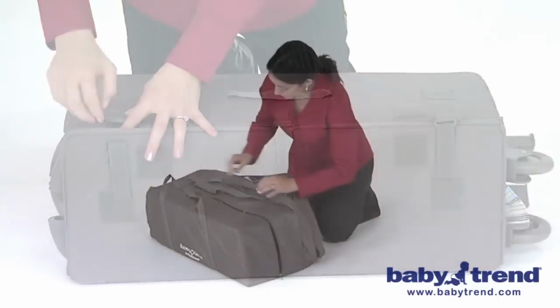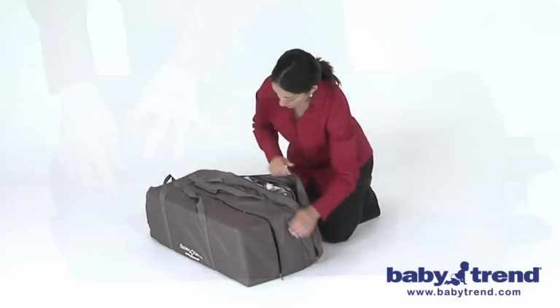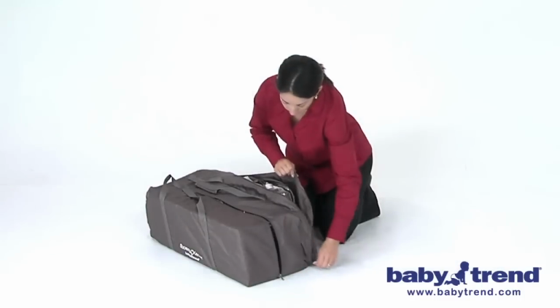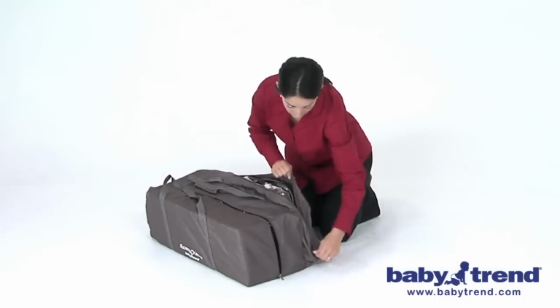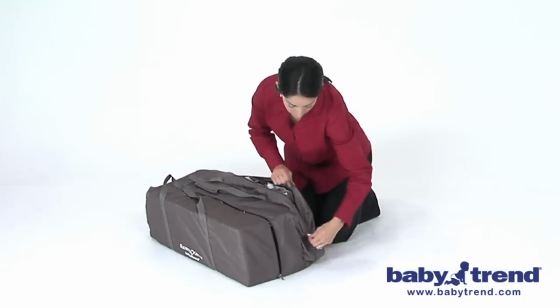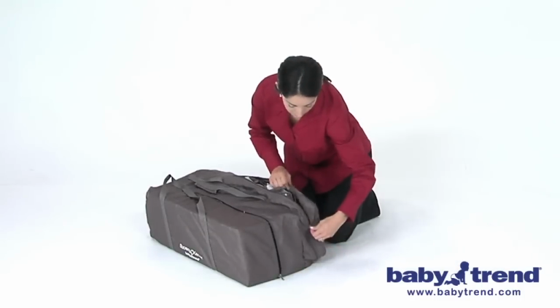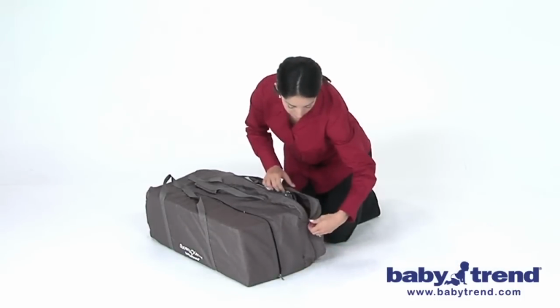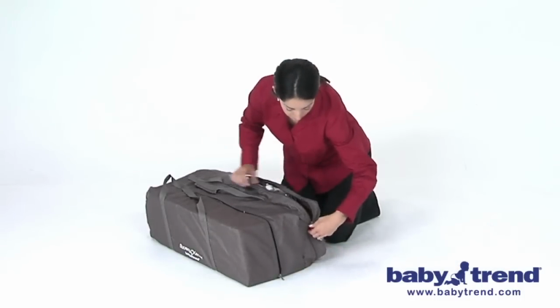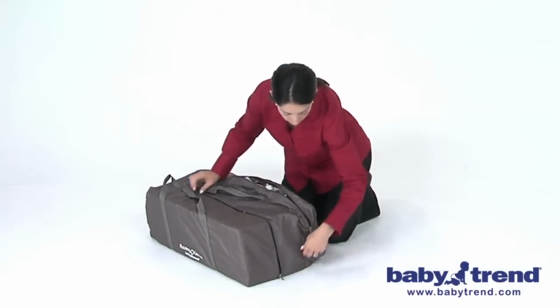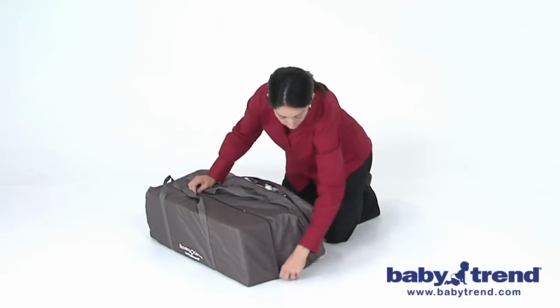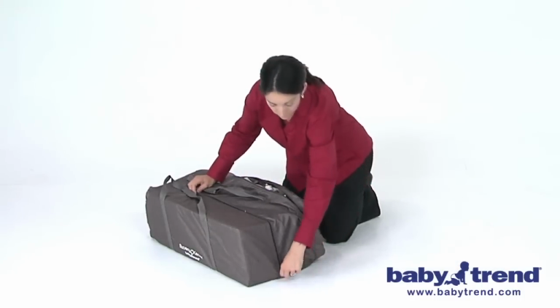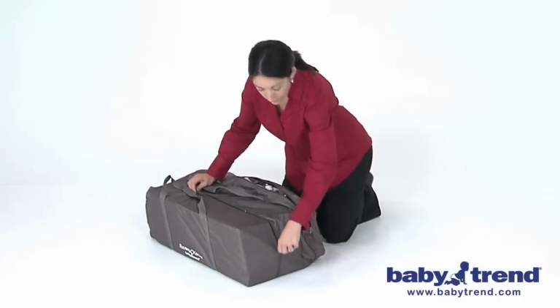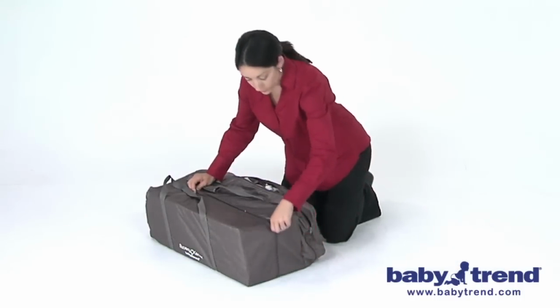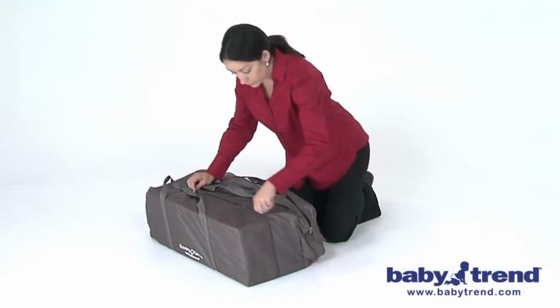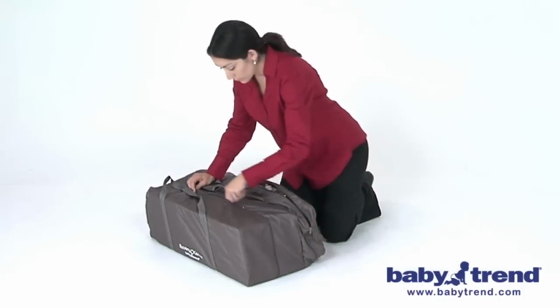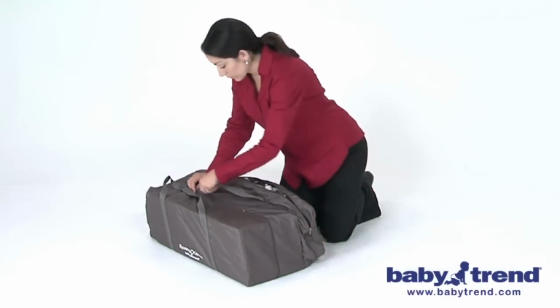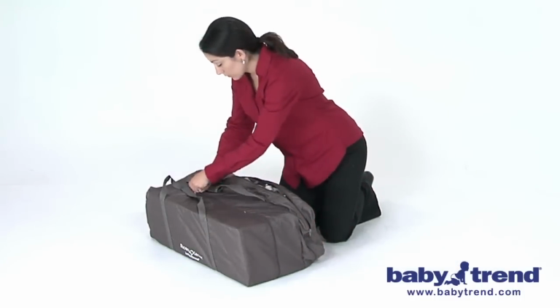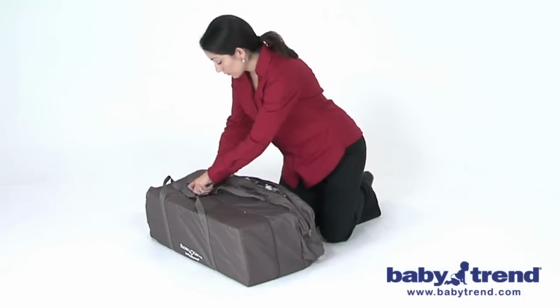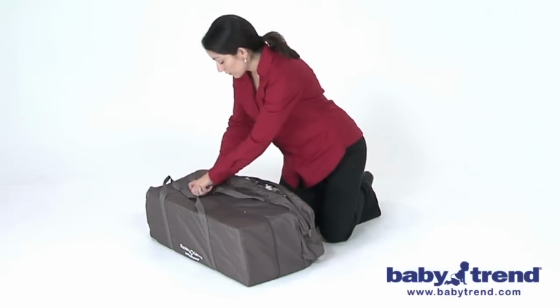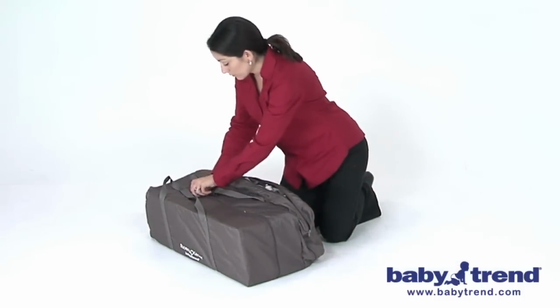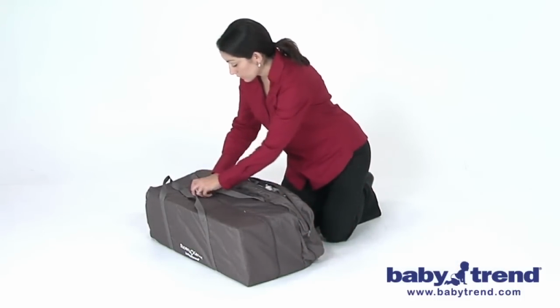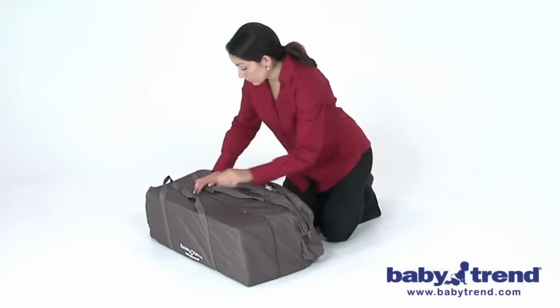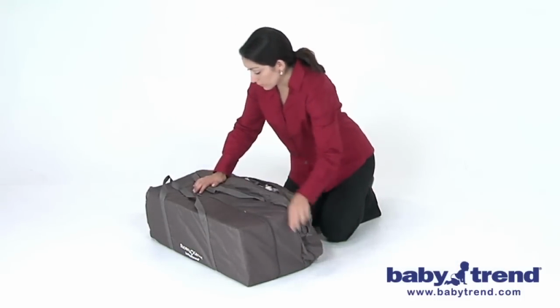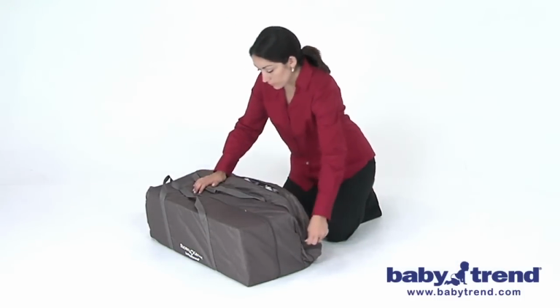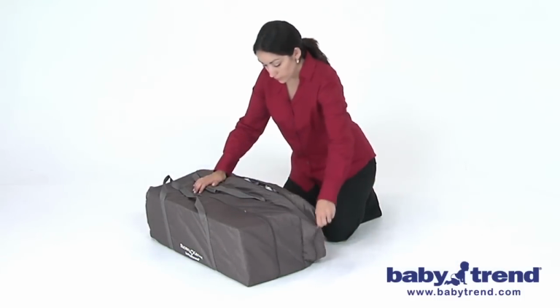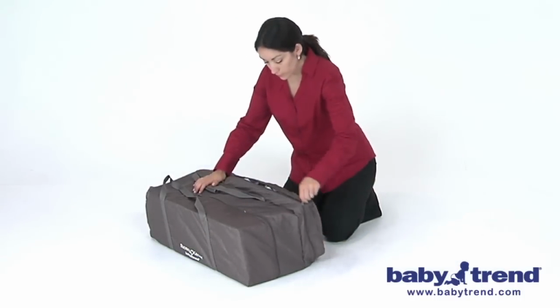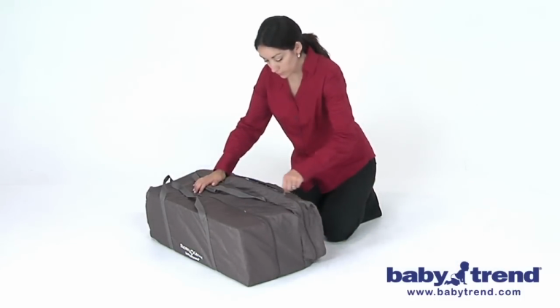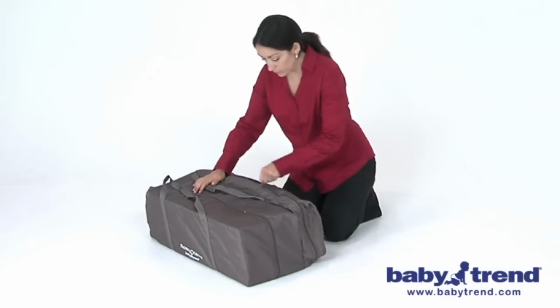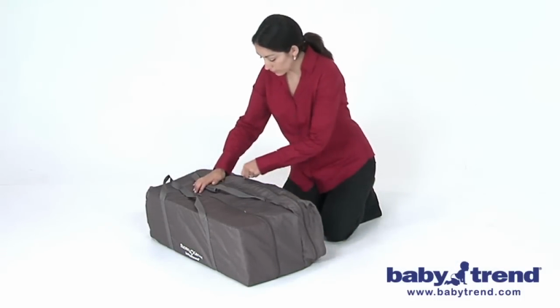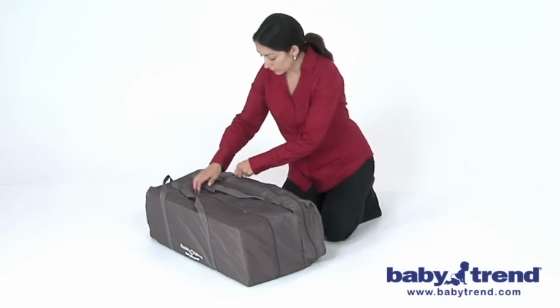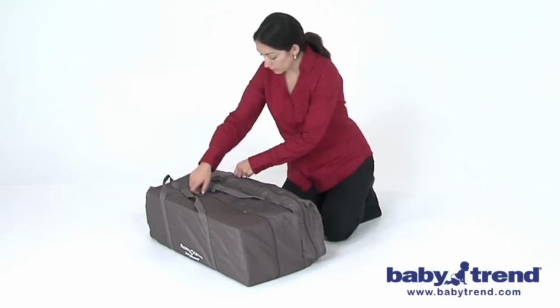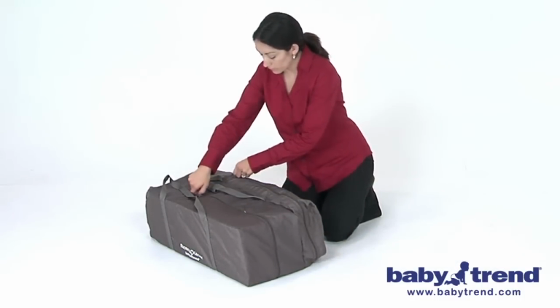Place the folded playyard into the bag, but make sure that the handles are showing out of the cutouts for easy carrying.